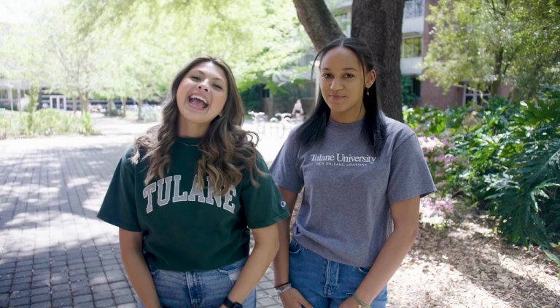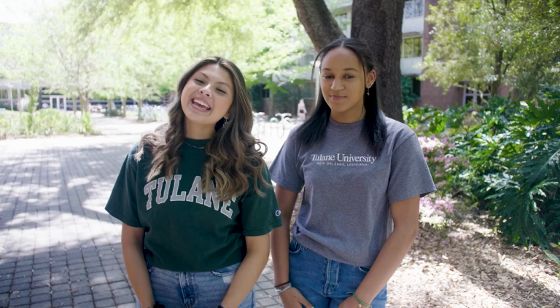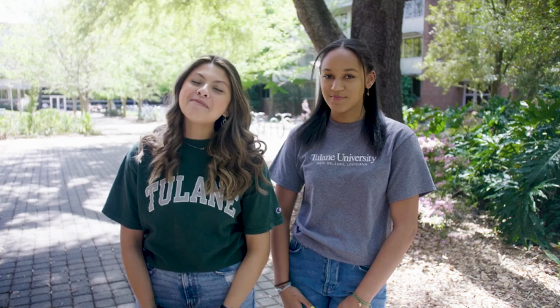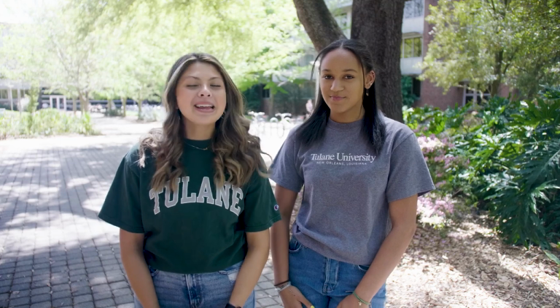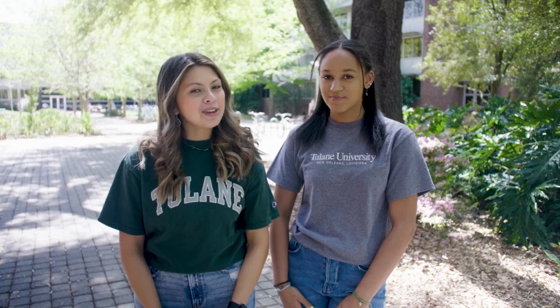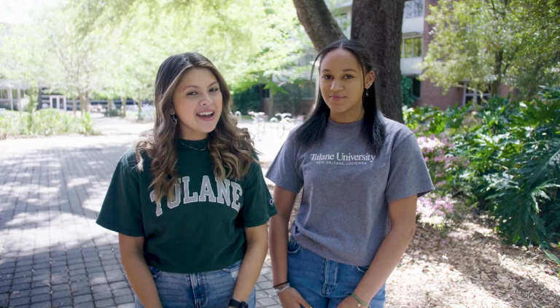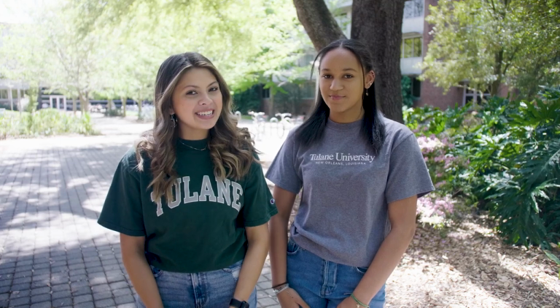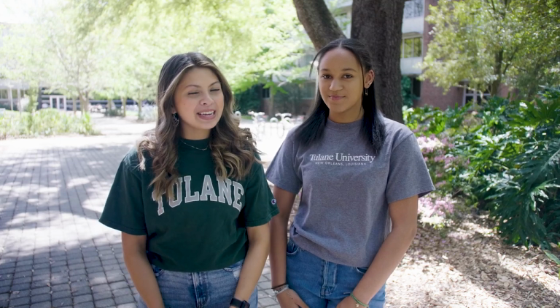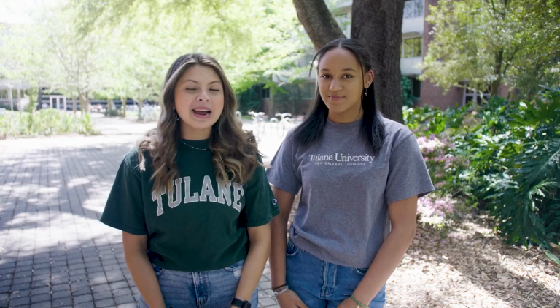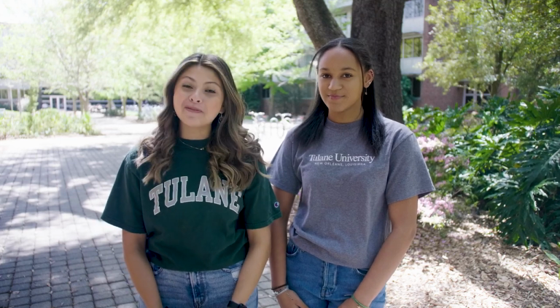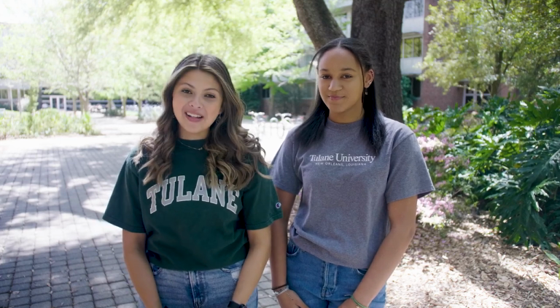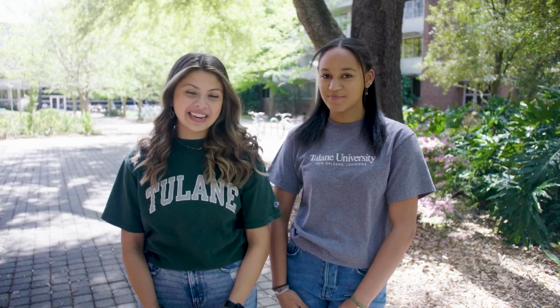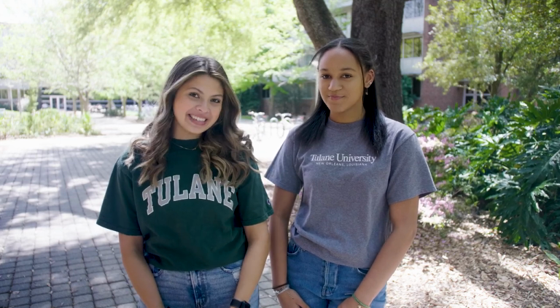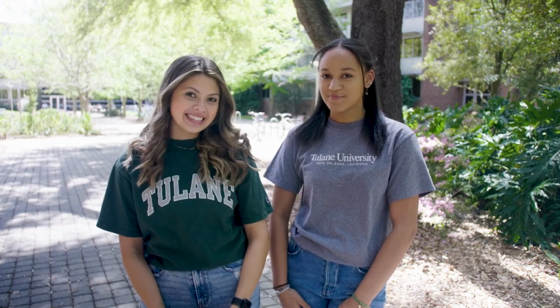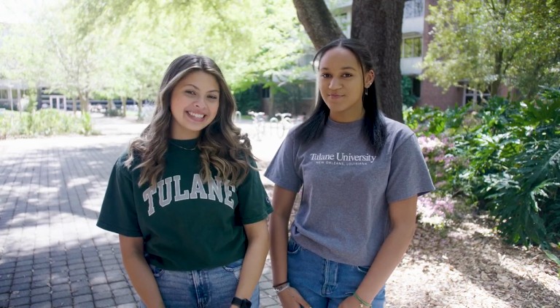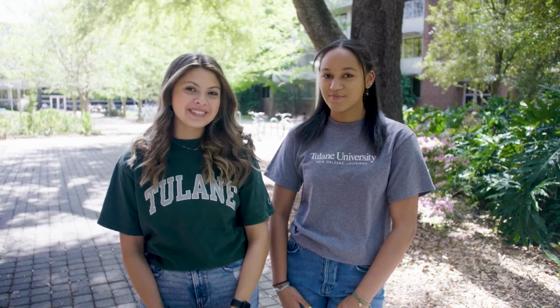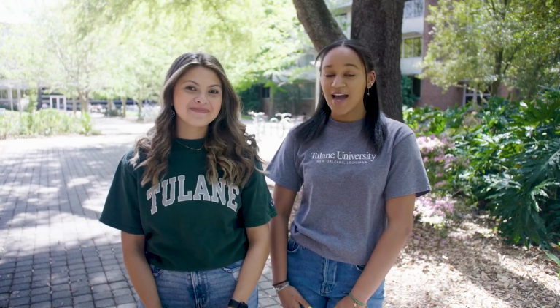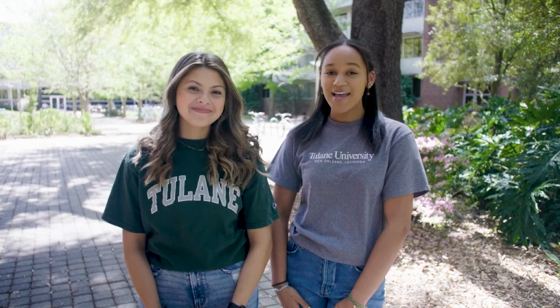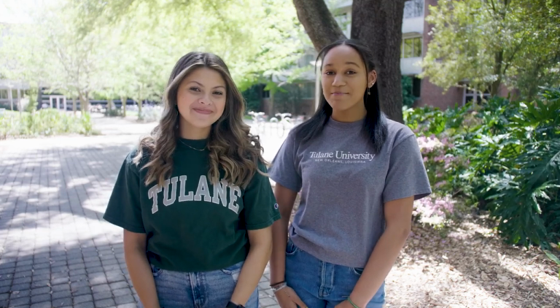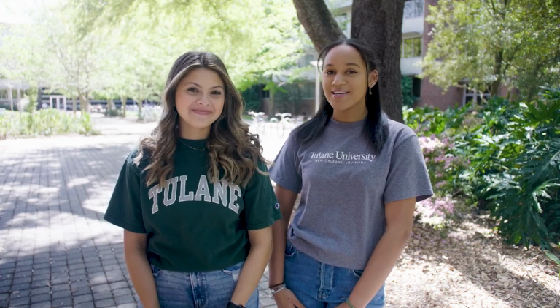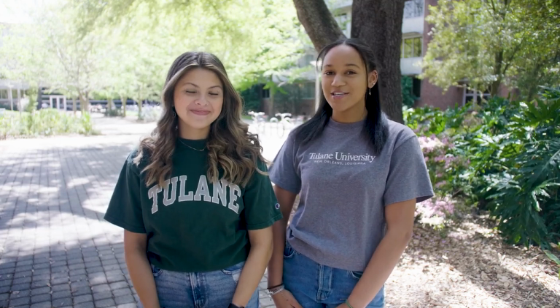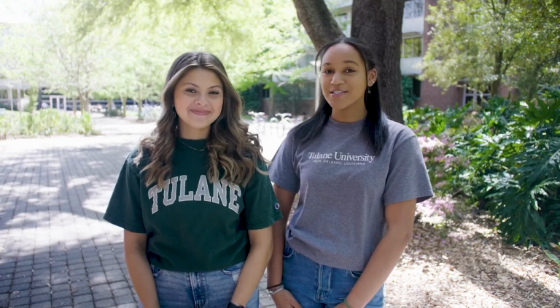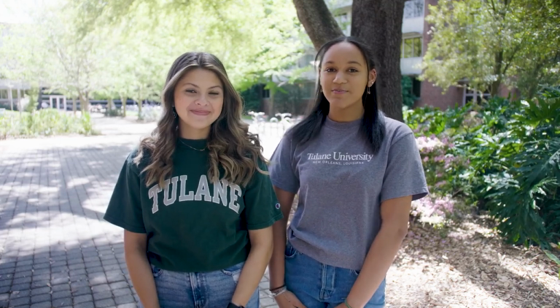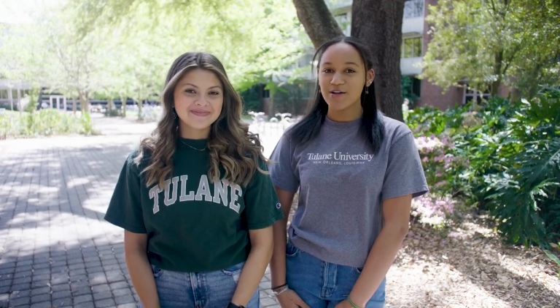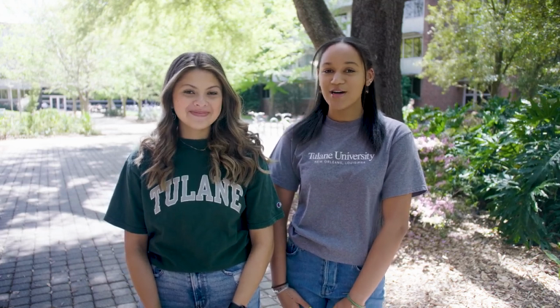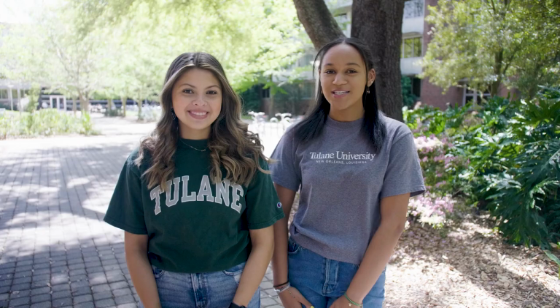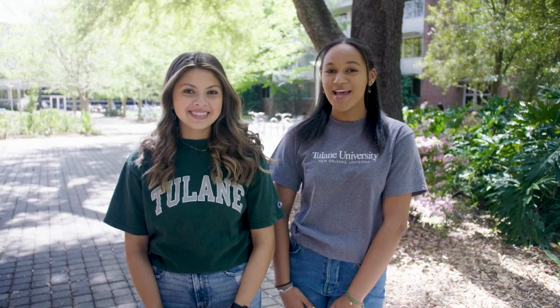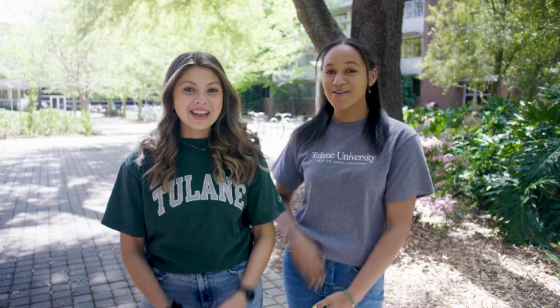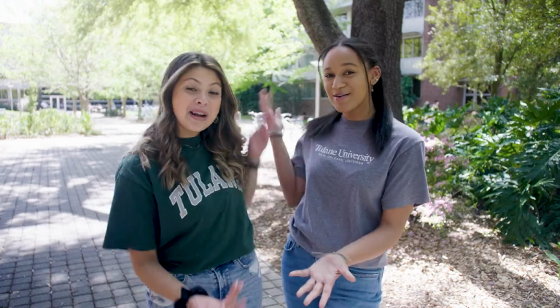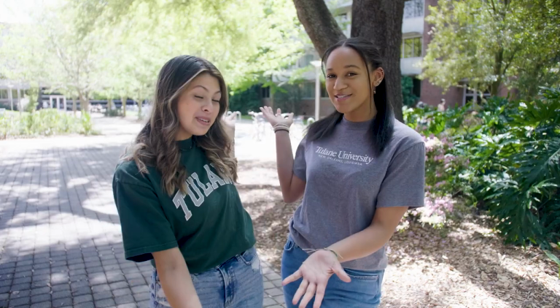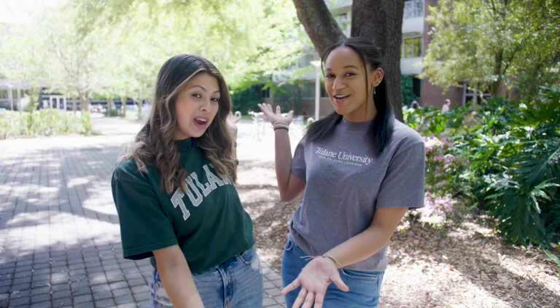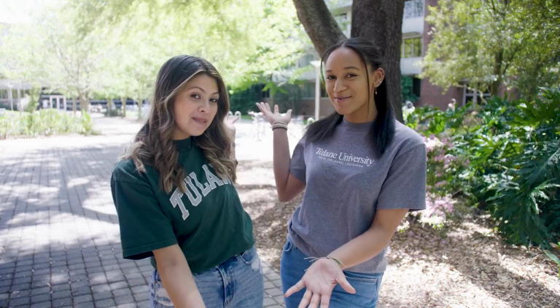Hey y'all, my name is Ariana Chisholm and I'm from College Station, Texas. Hi, I'm Maya Shields. I'm from Seattle, Washington and welcome to SHARP.